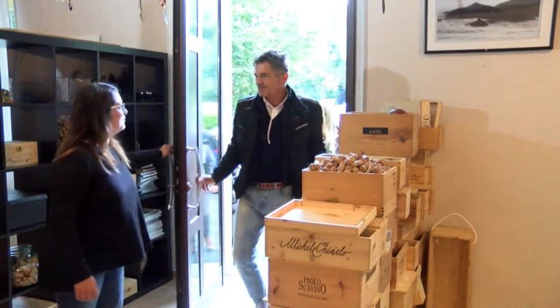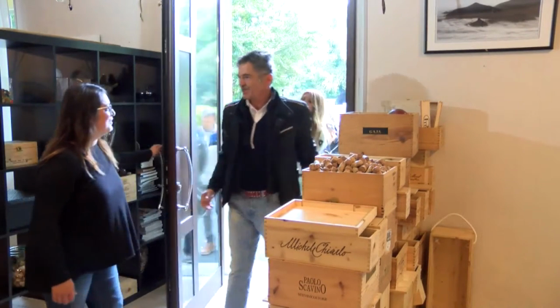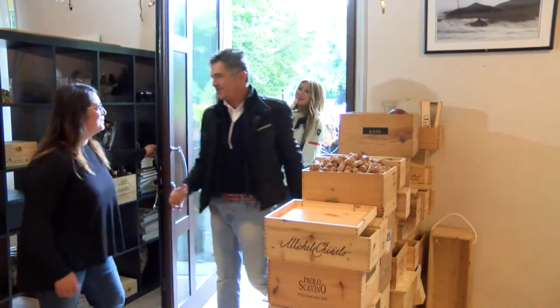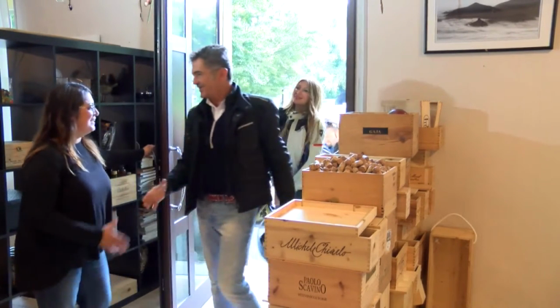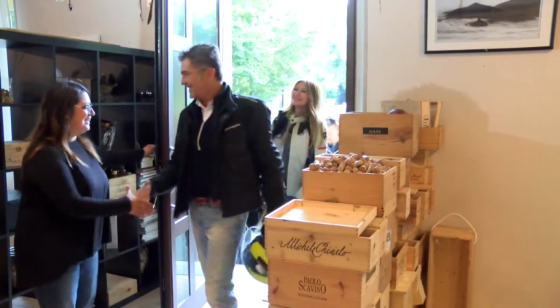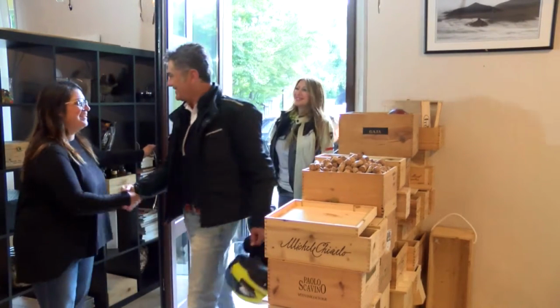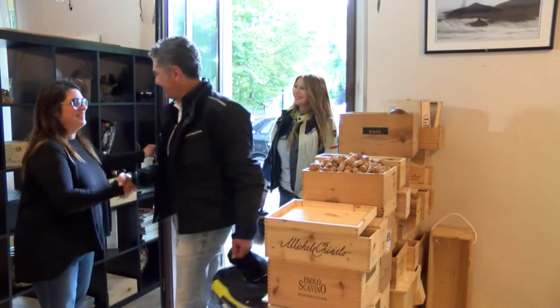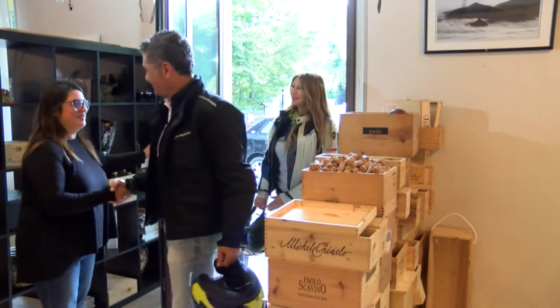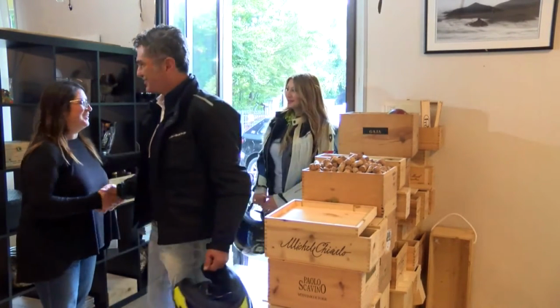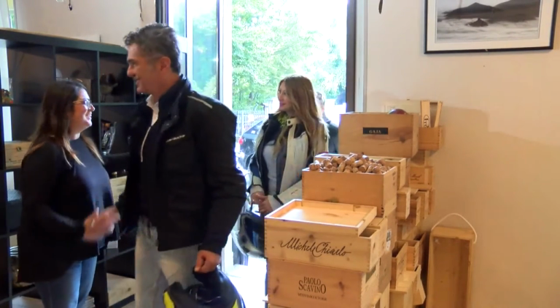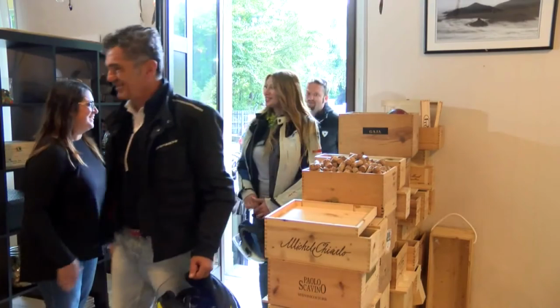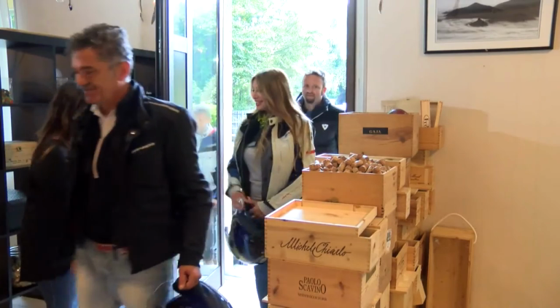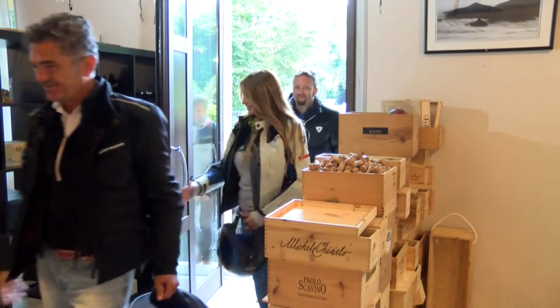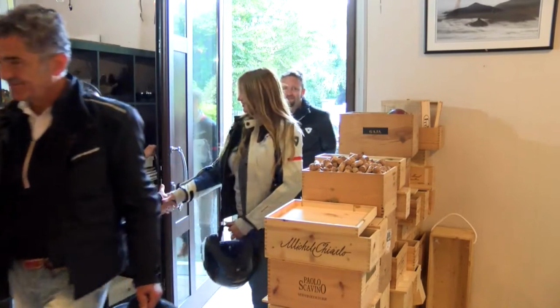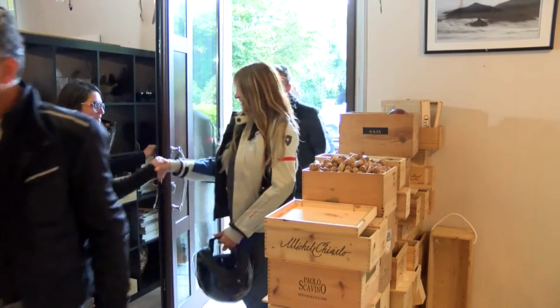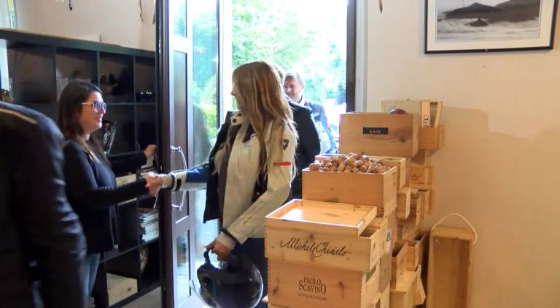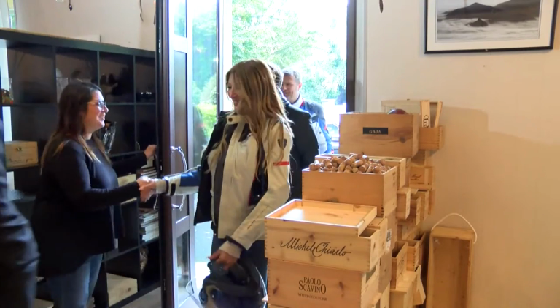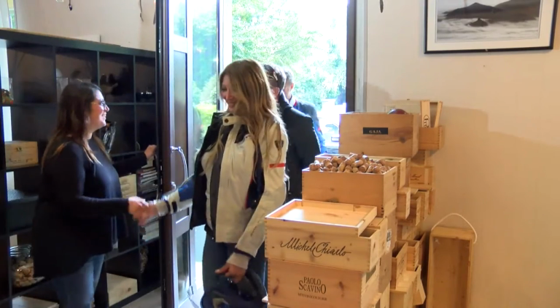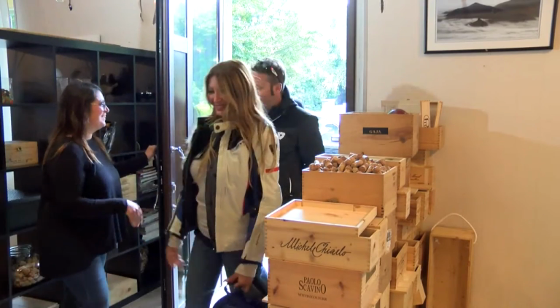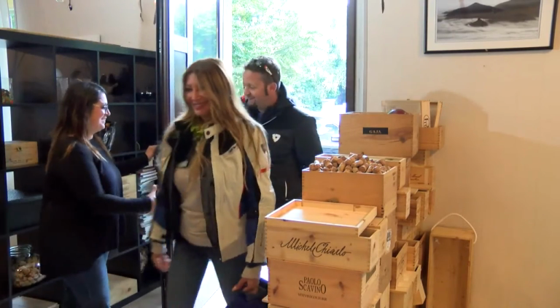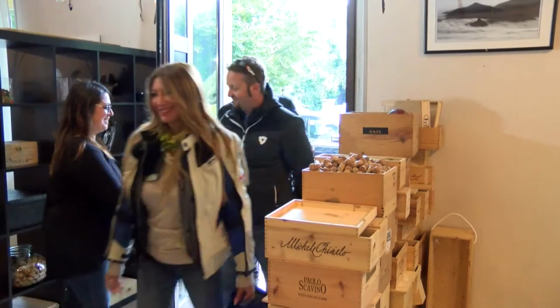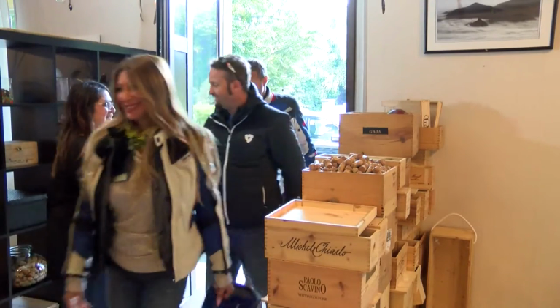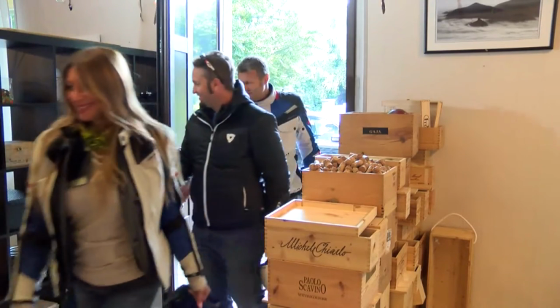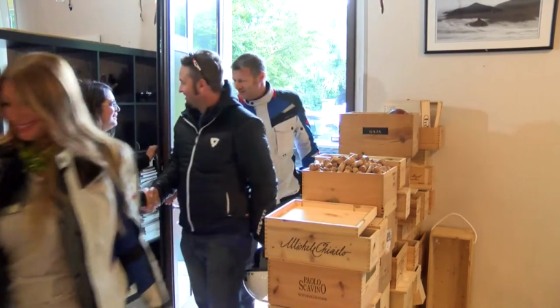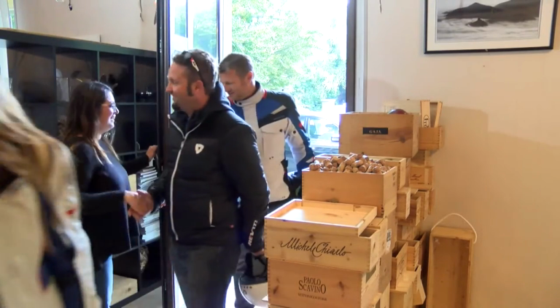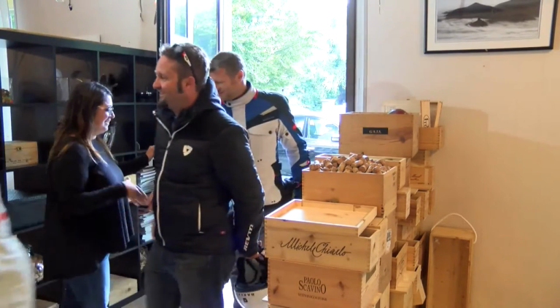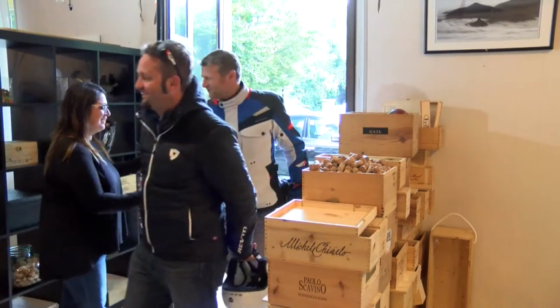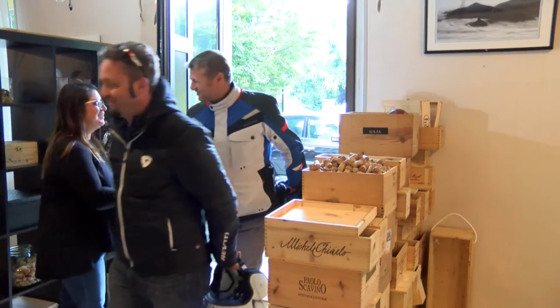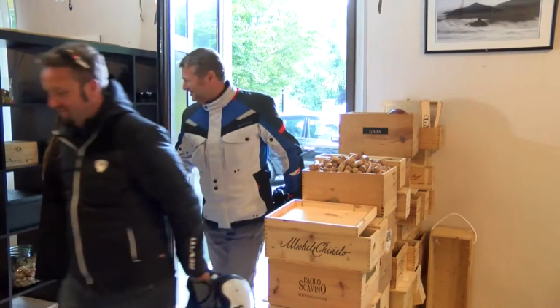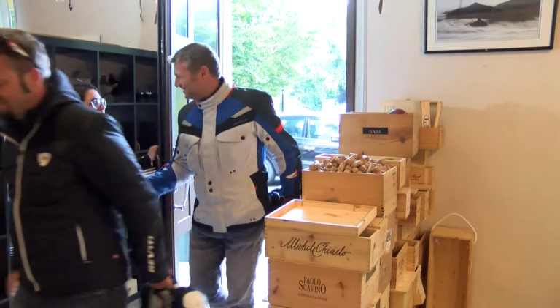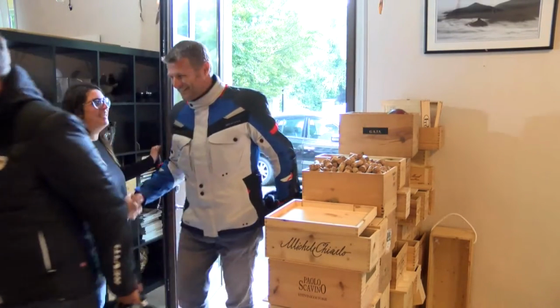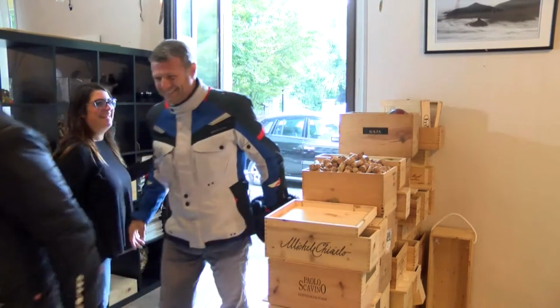Buongiorno, buongiorno, buongiorno a lei.